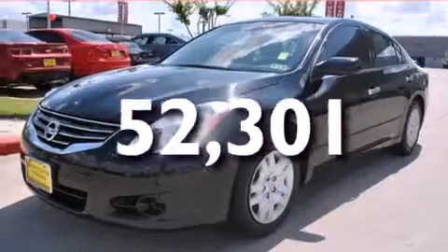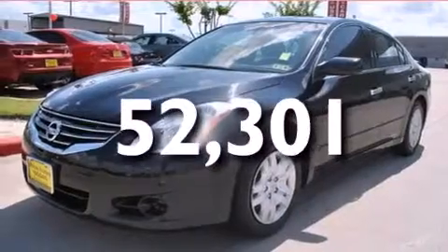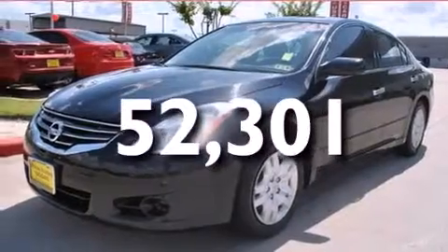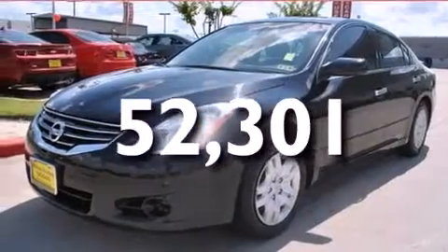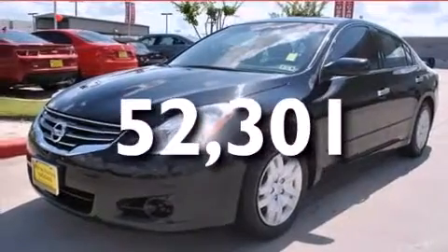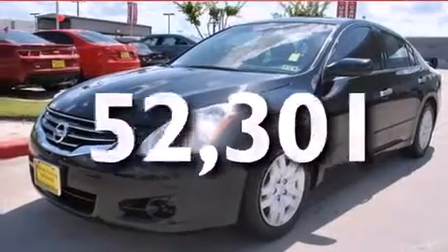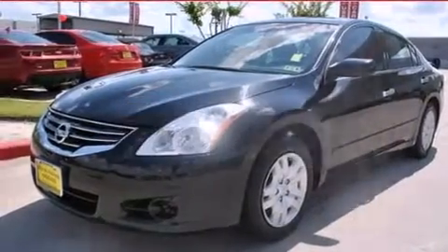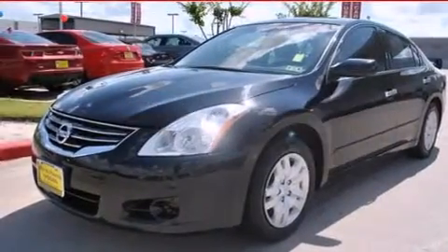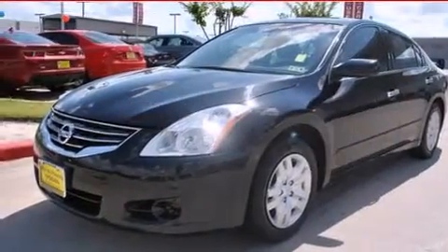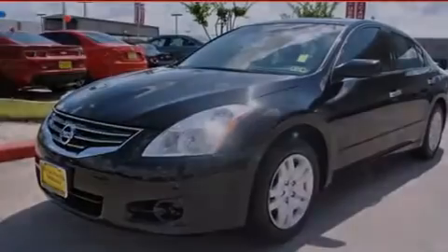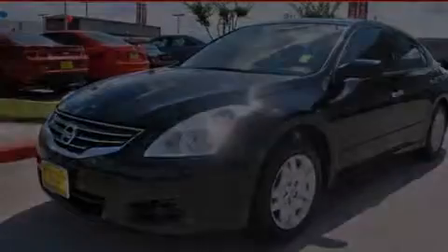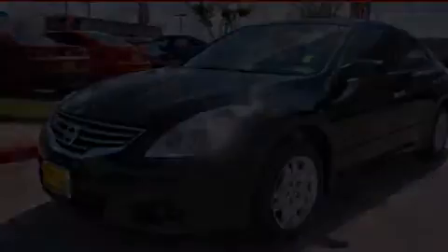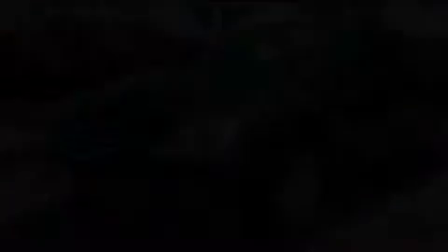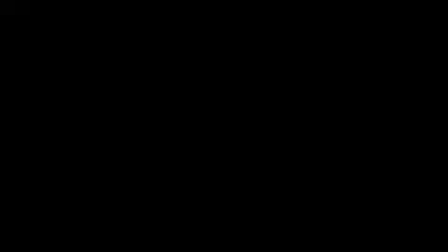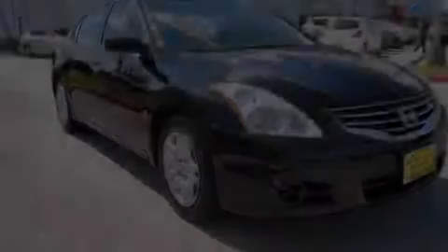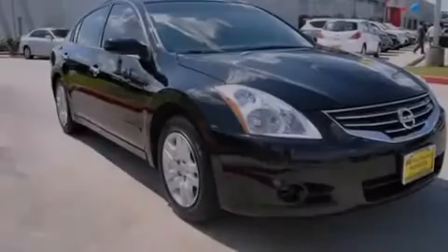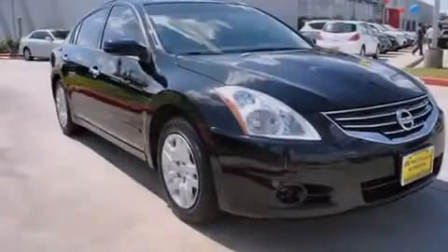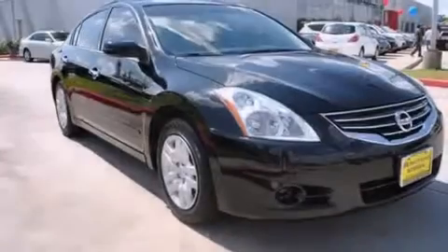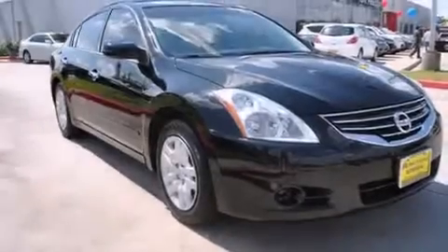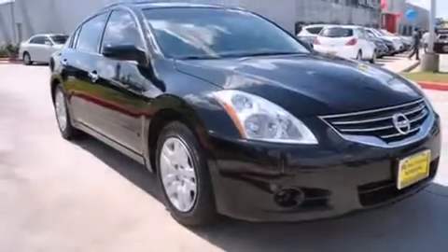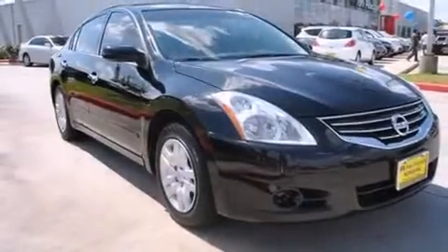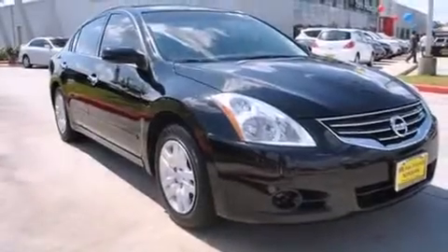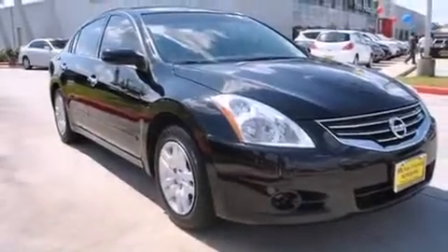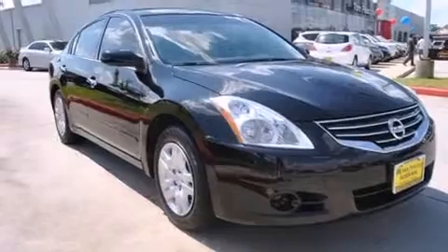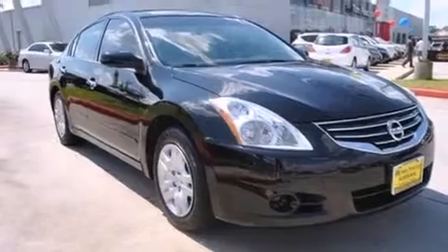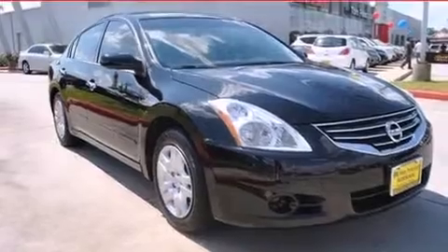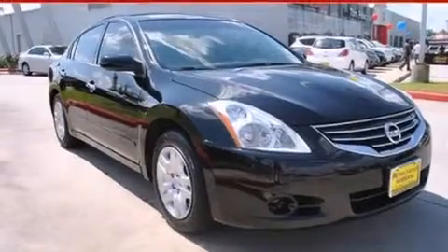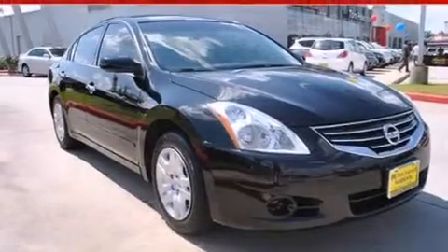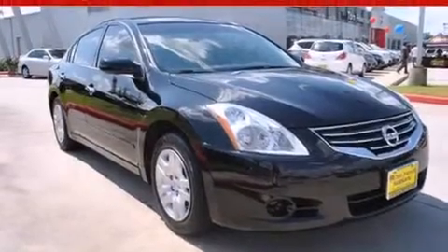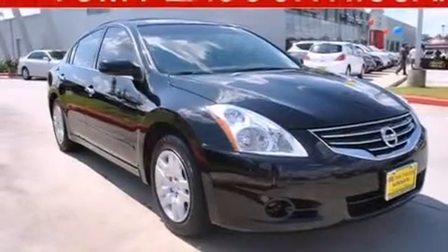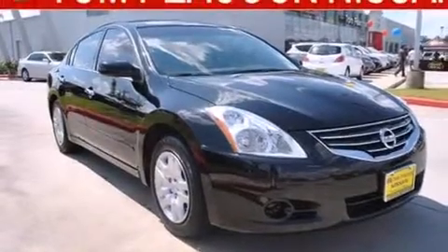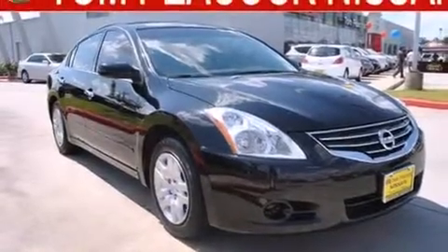With an EPA estimated rating of 32 miles per gallon on the highway, fuel efficiency does not take a back seat.